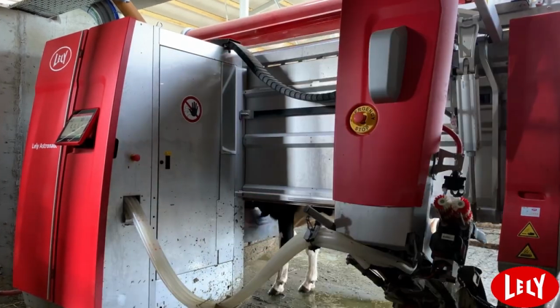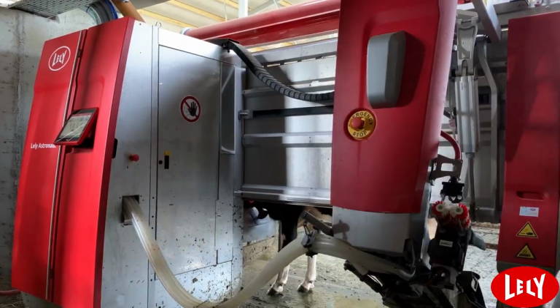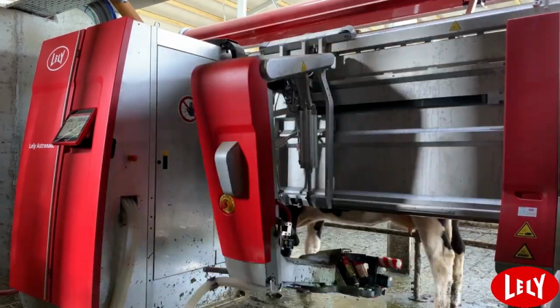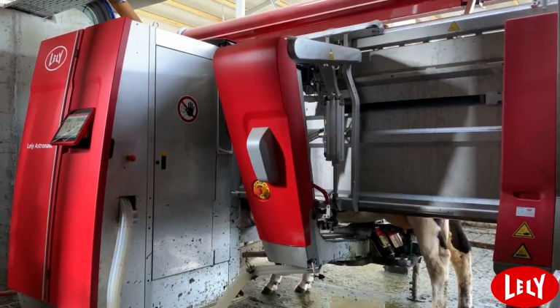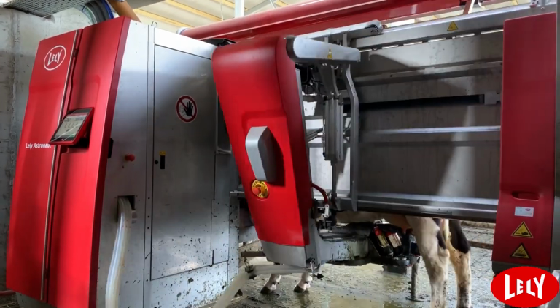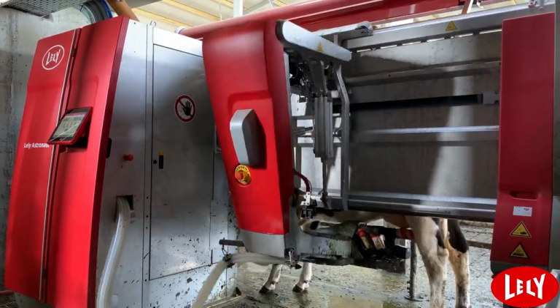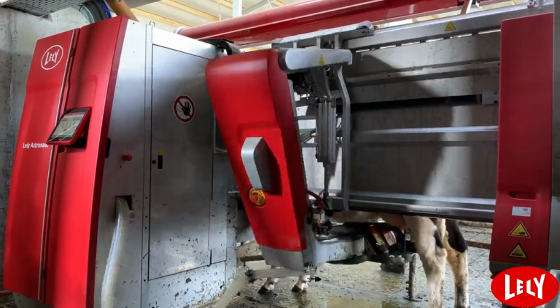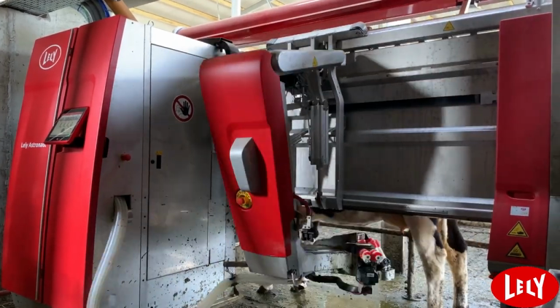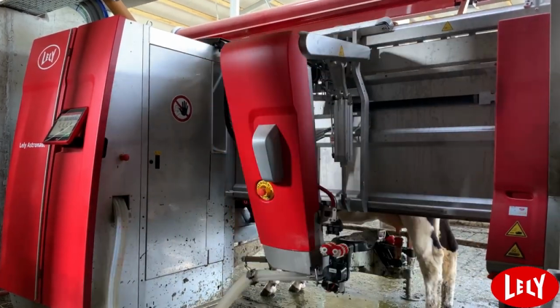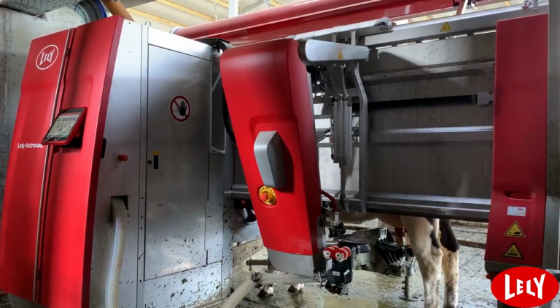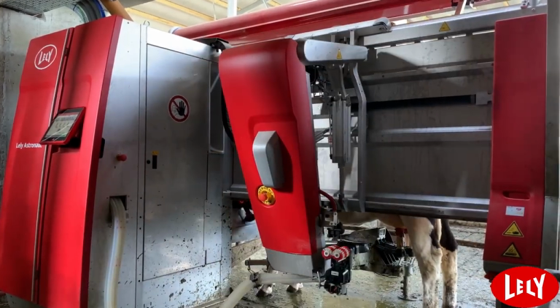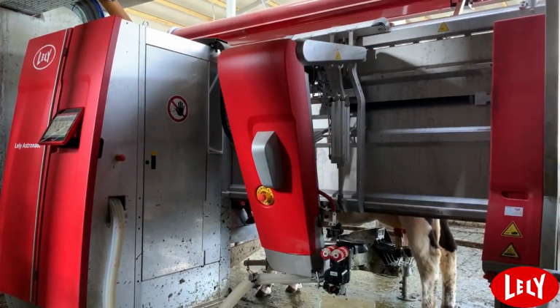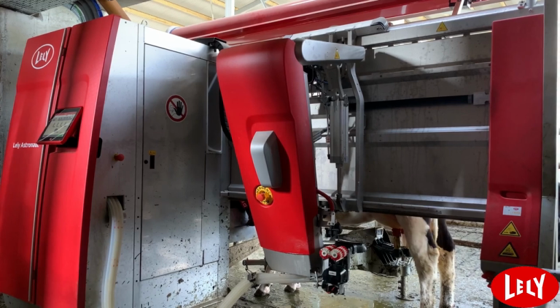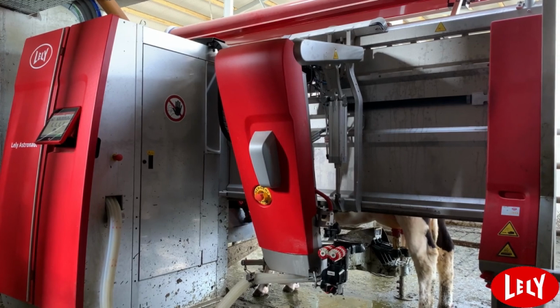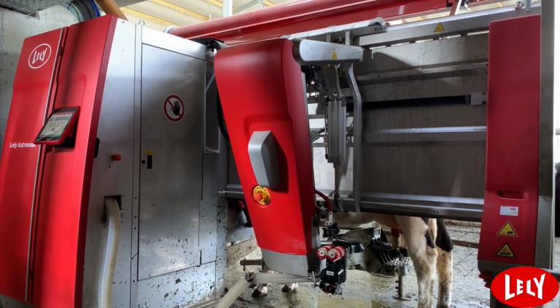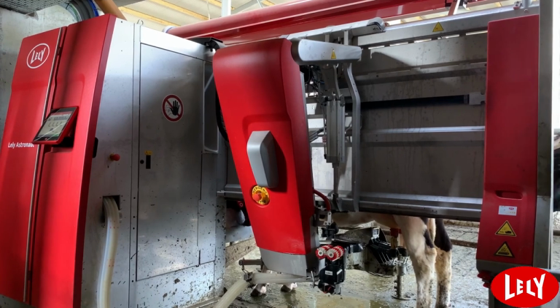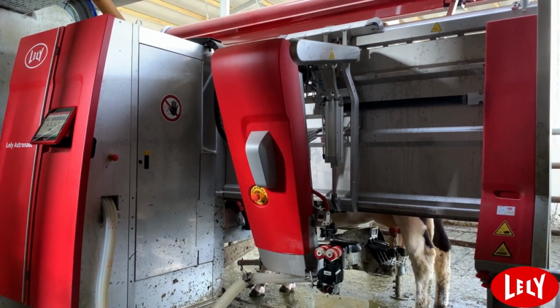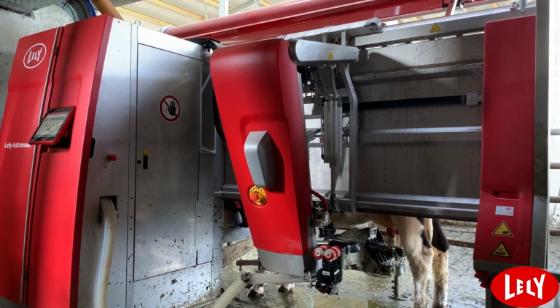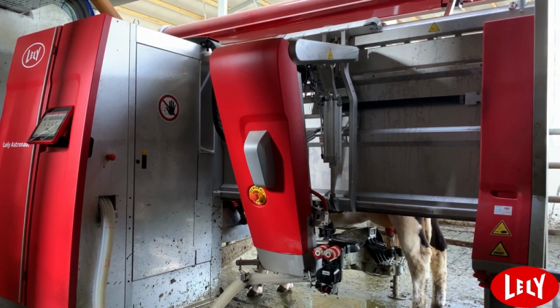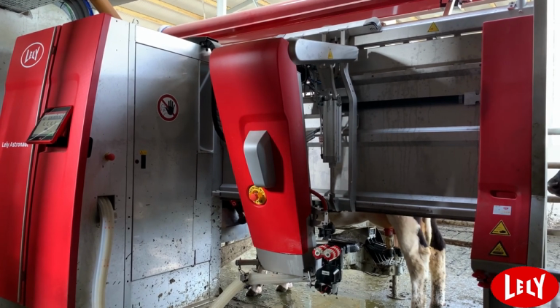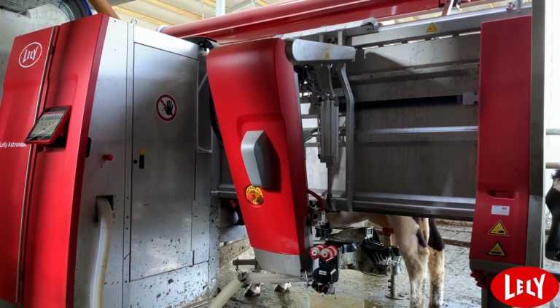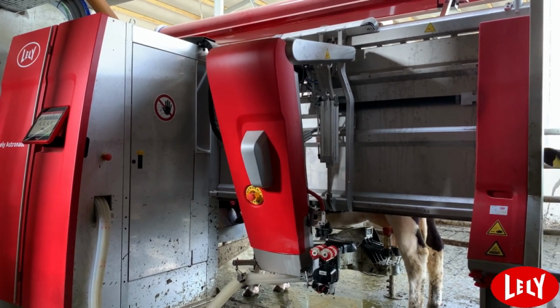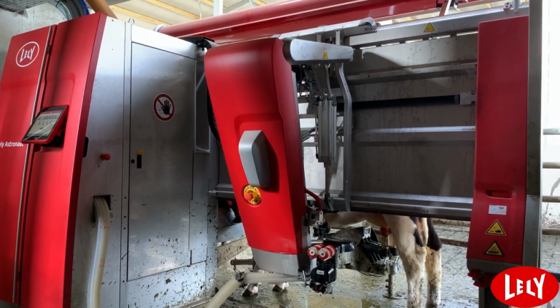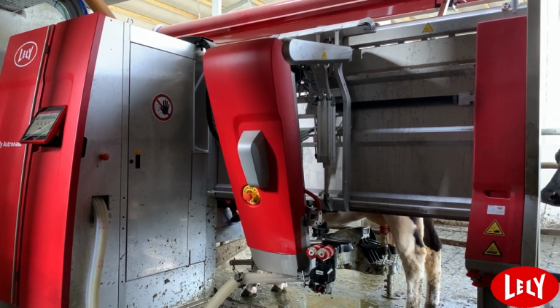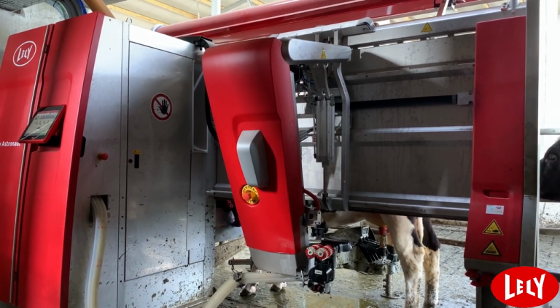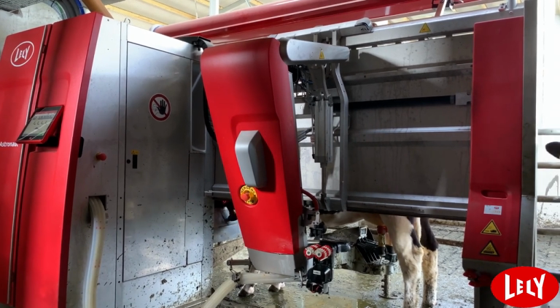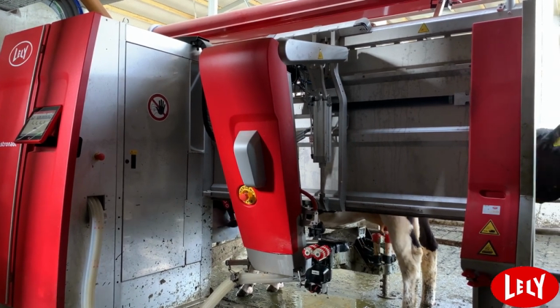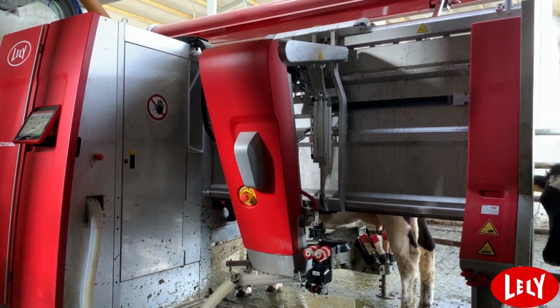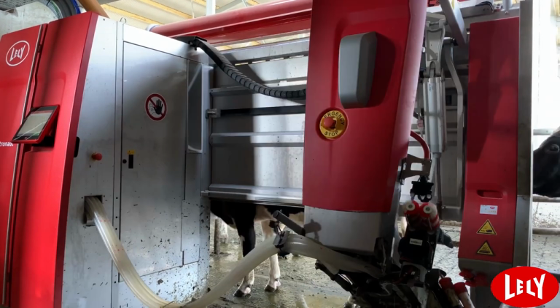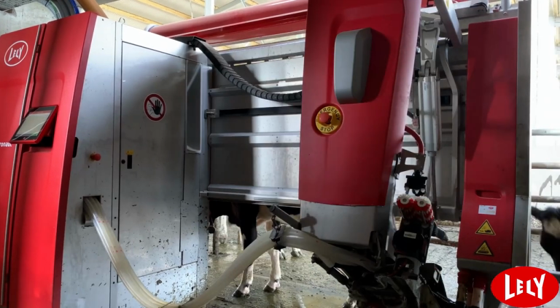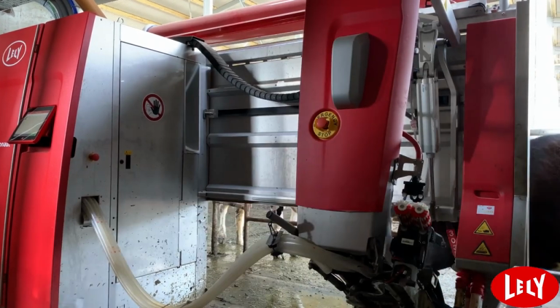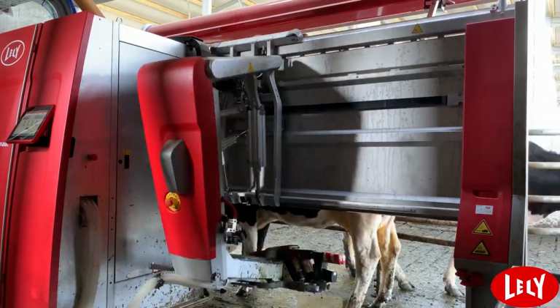We're running two Lely A5 astronauts on a spring cabin outdoor herd here in County Westmeath.